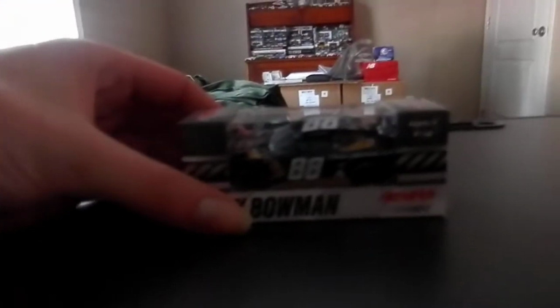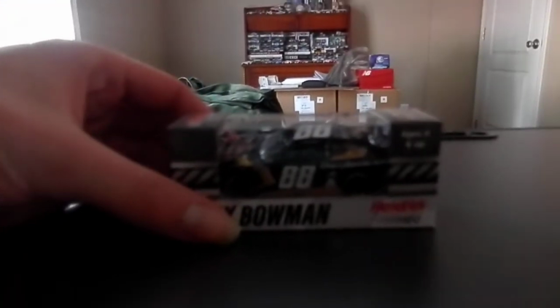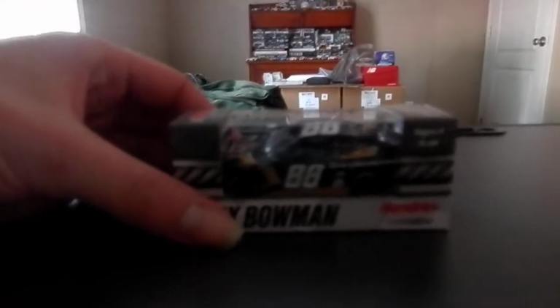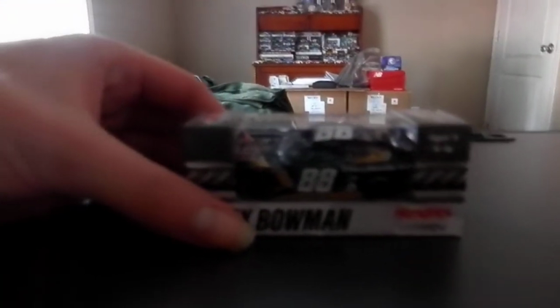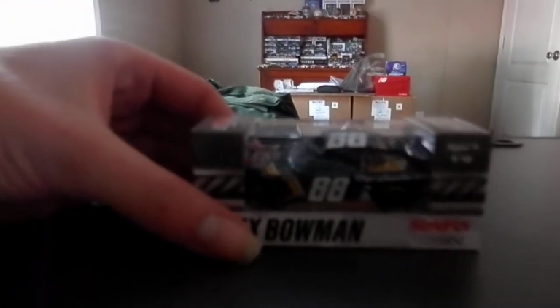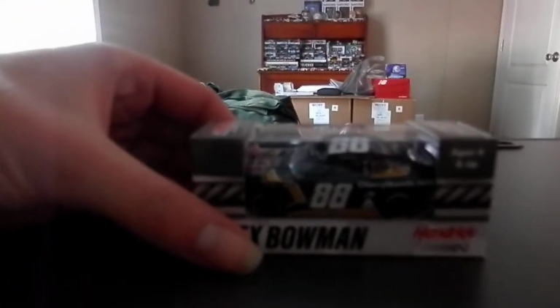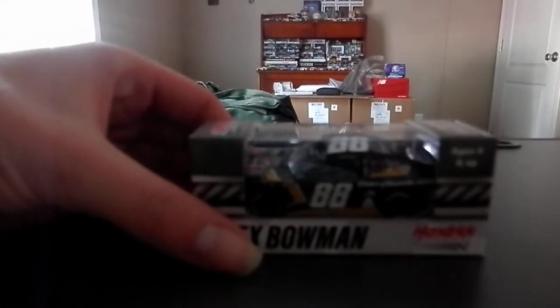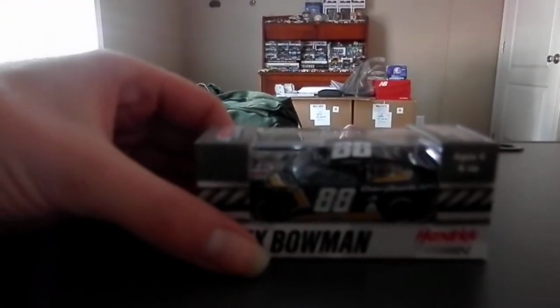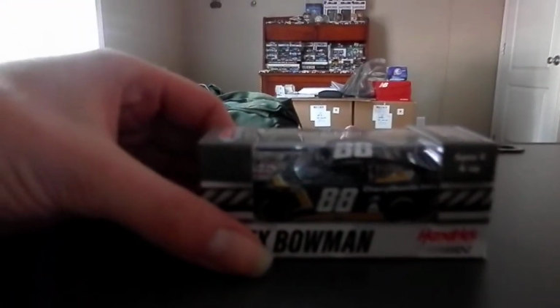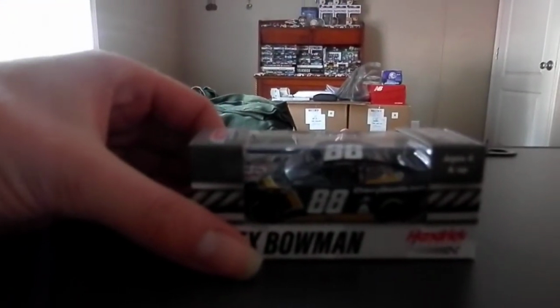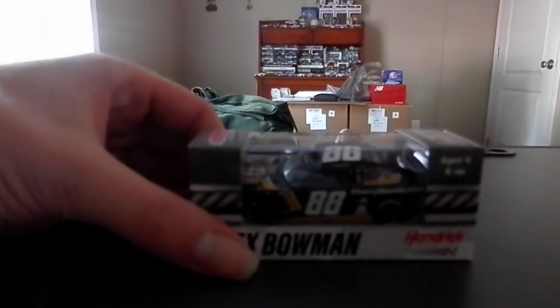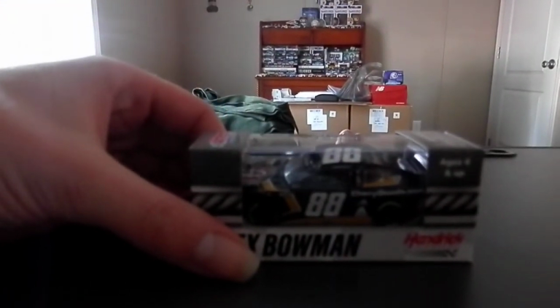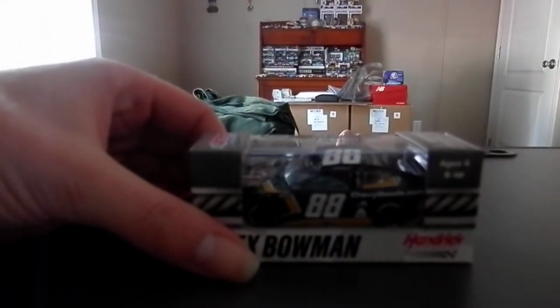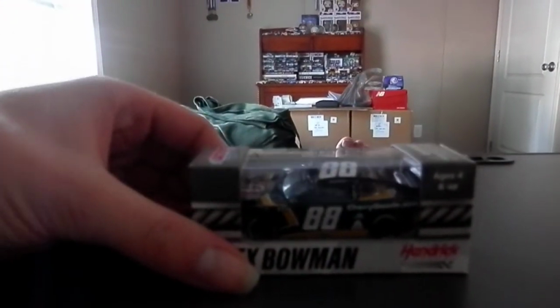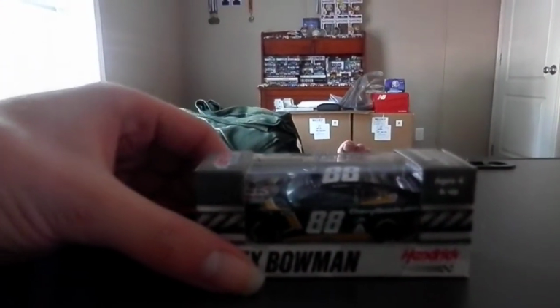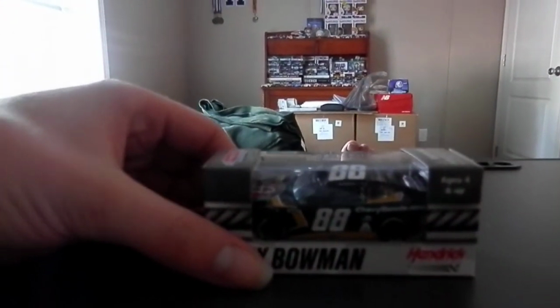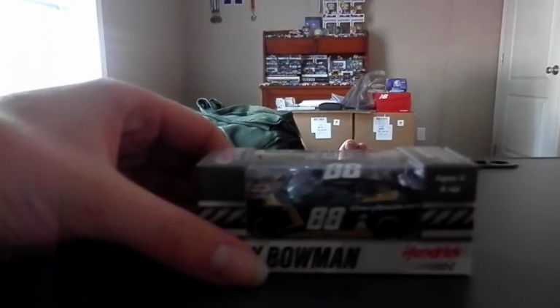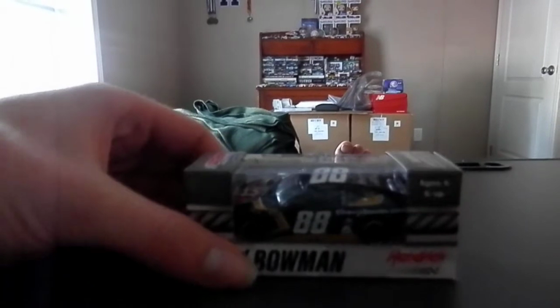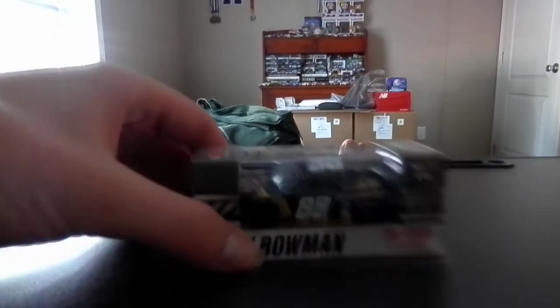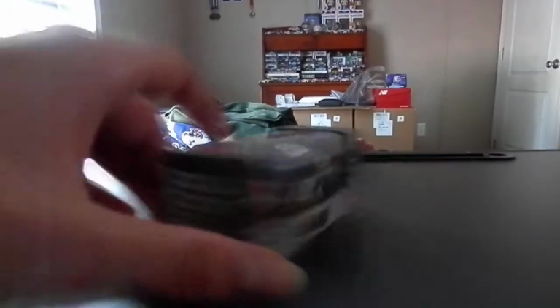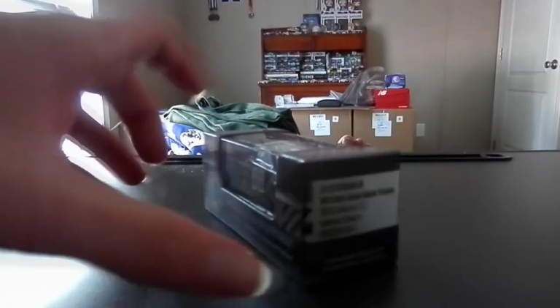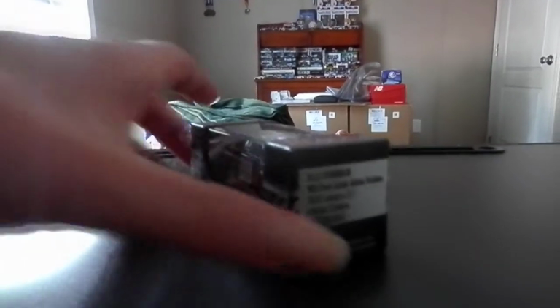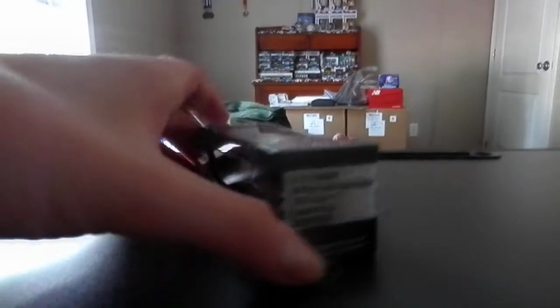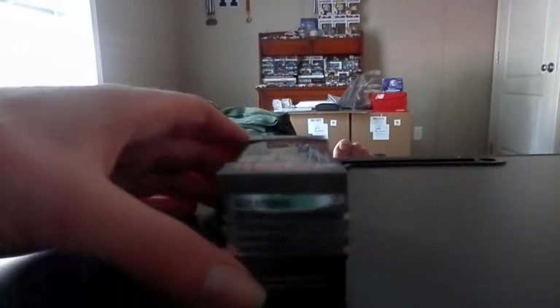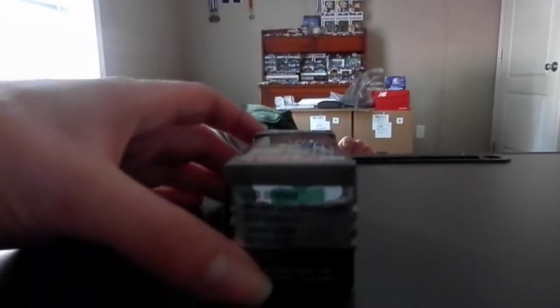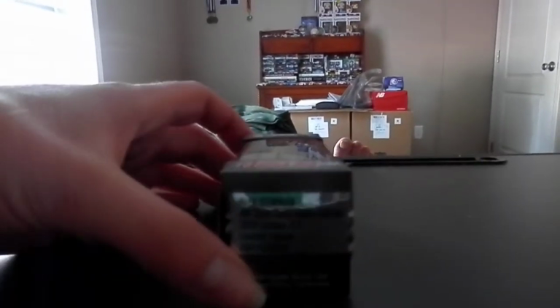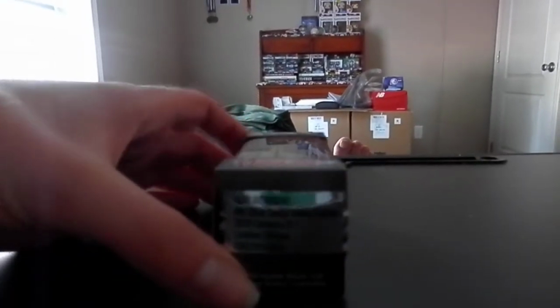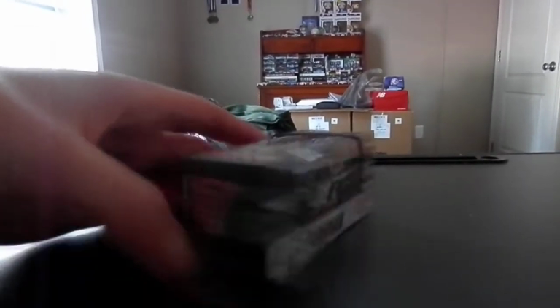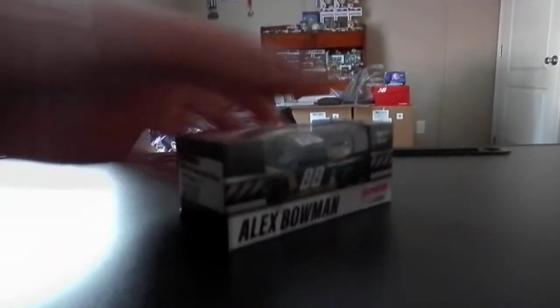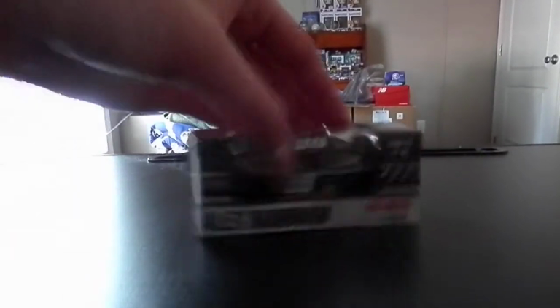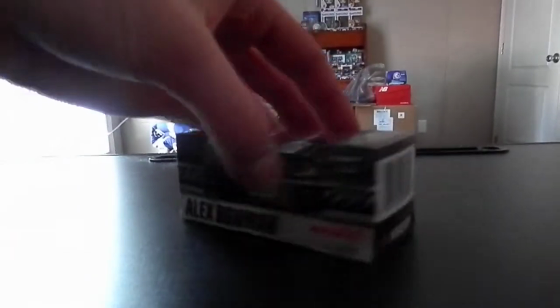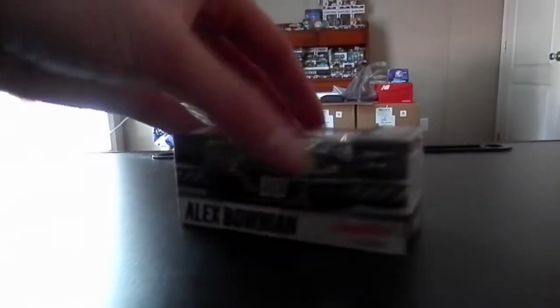It's Alex Baumann's Chevy, the Adams Polishes number 88 Chevy 400 bar sports from this year.